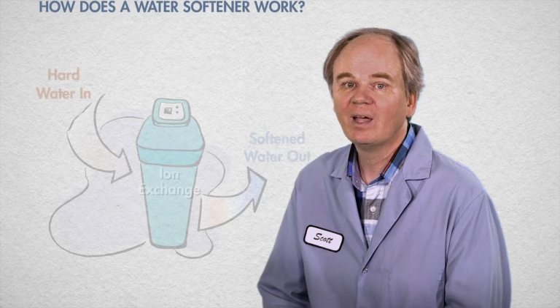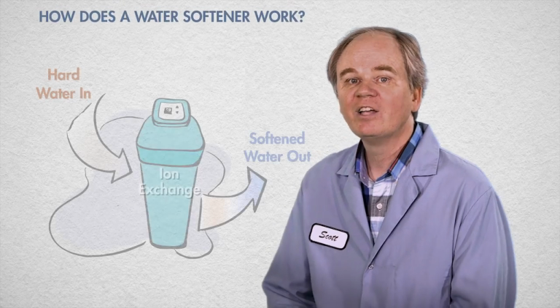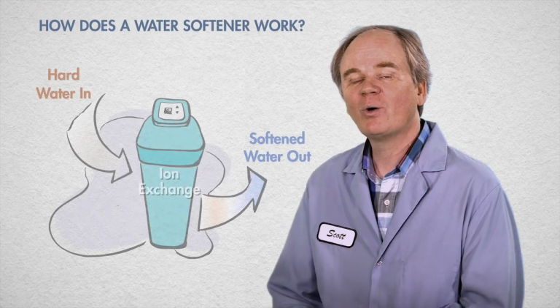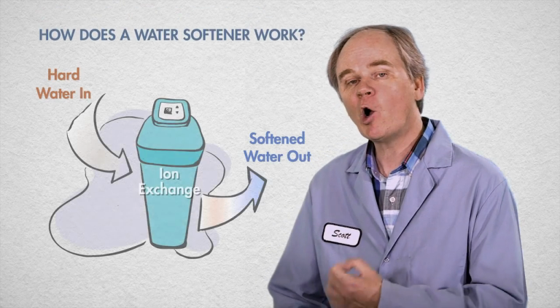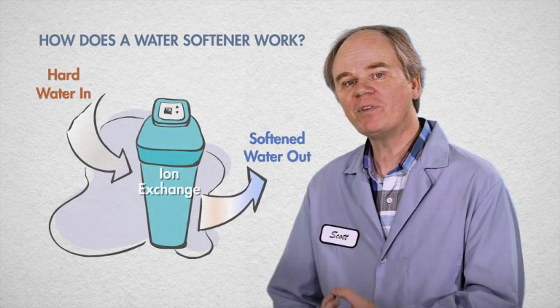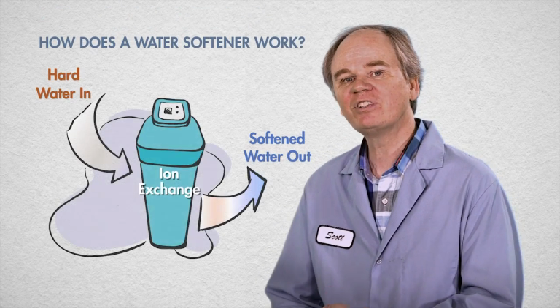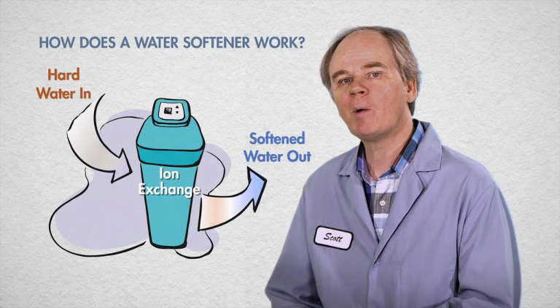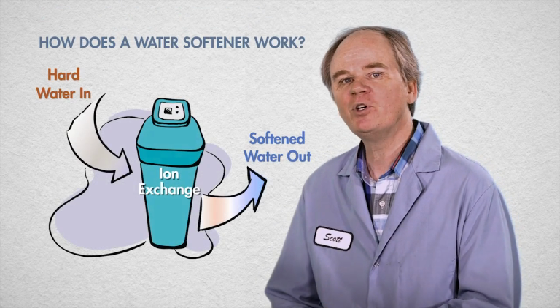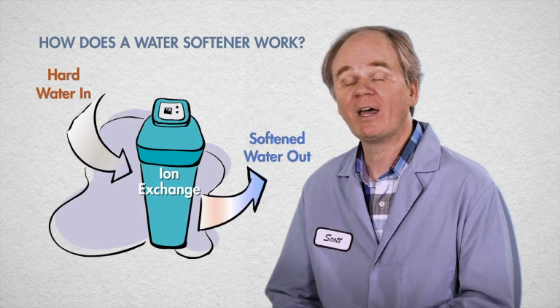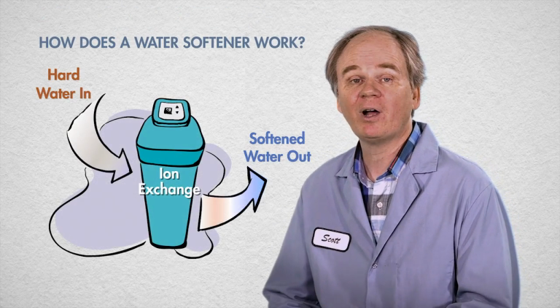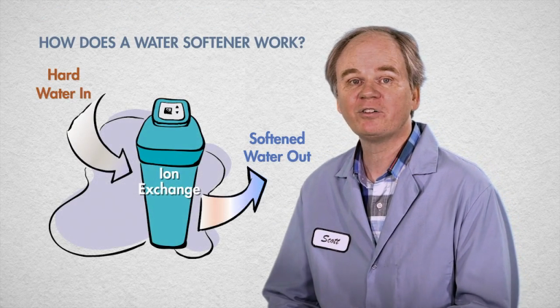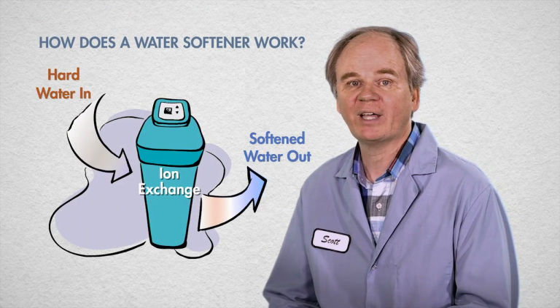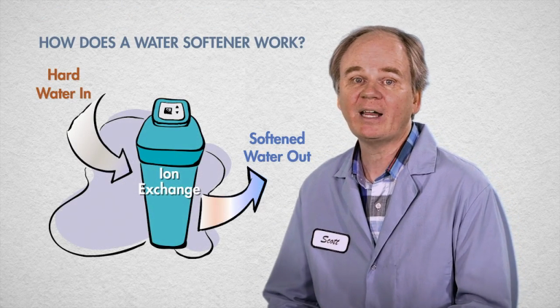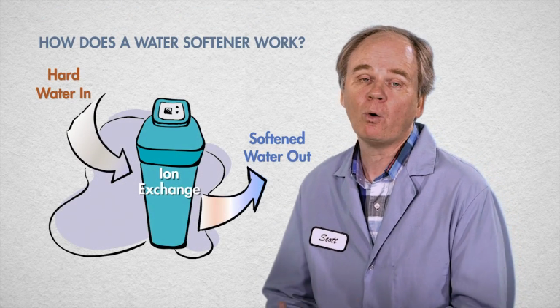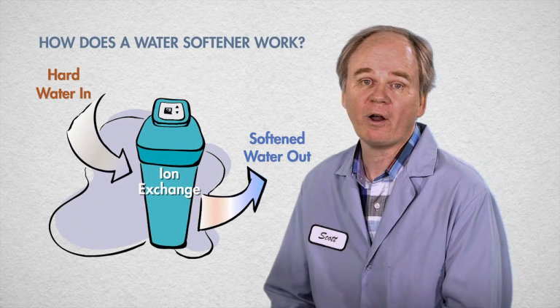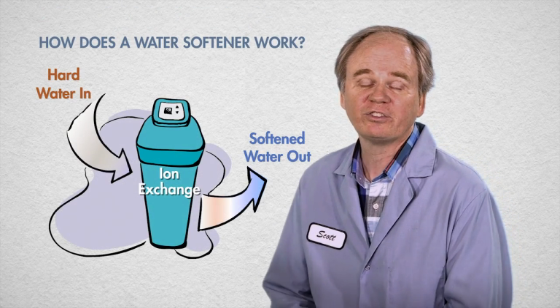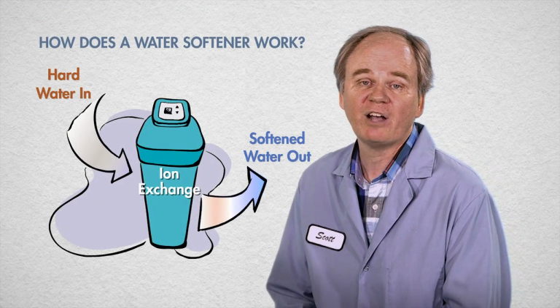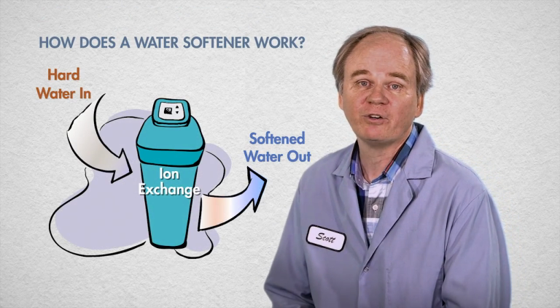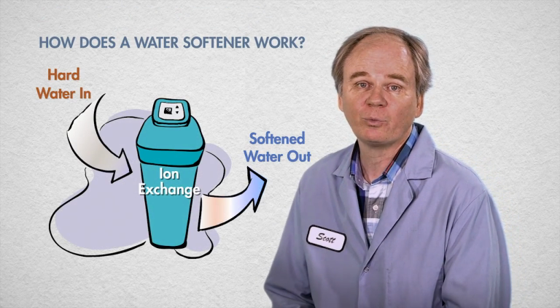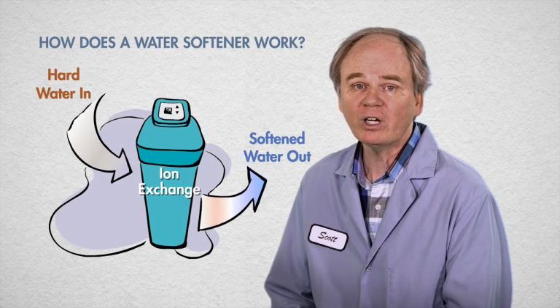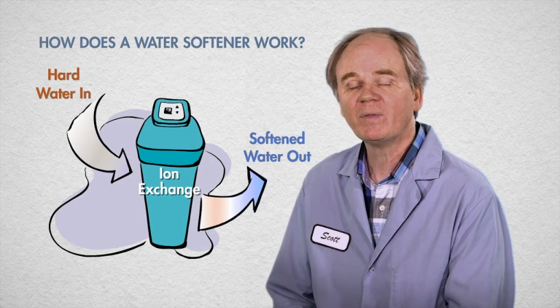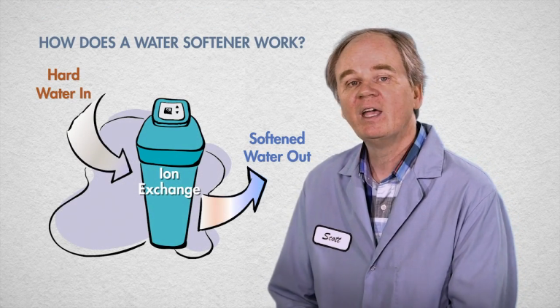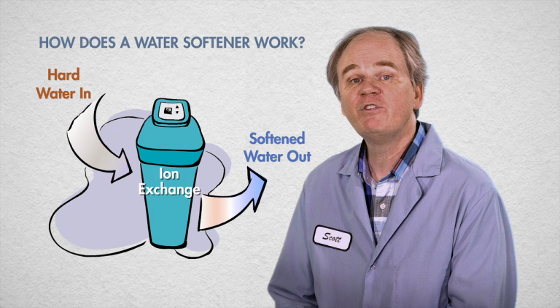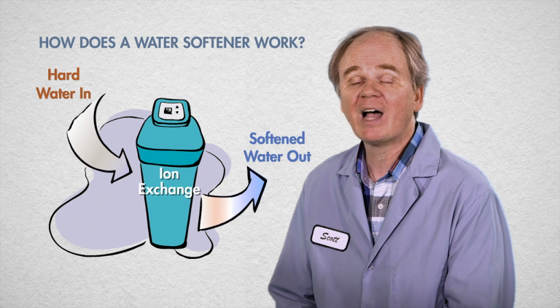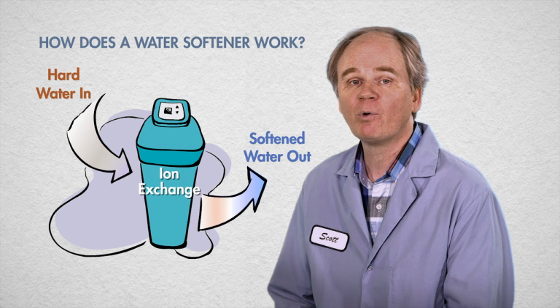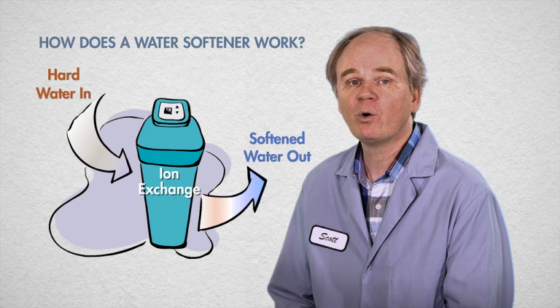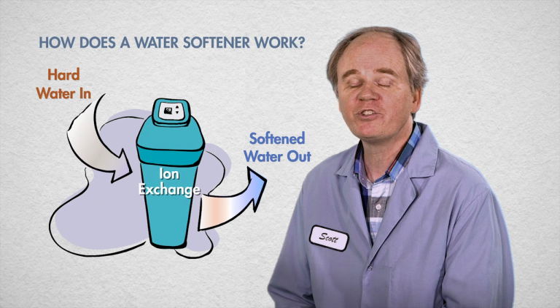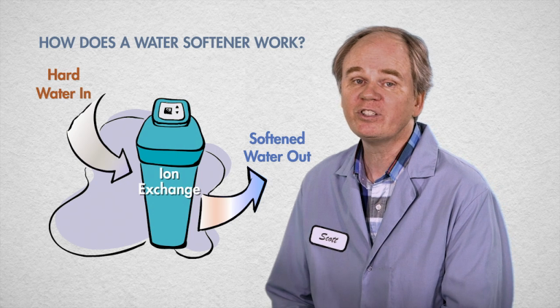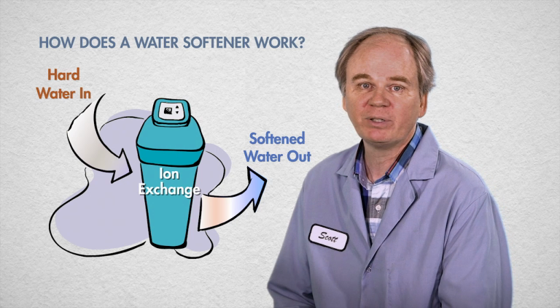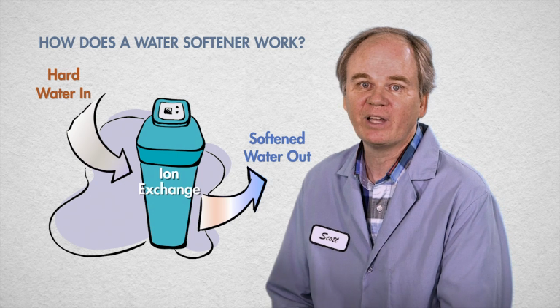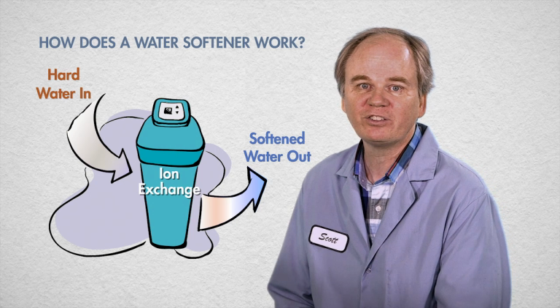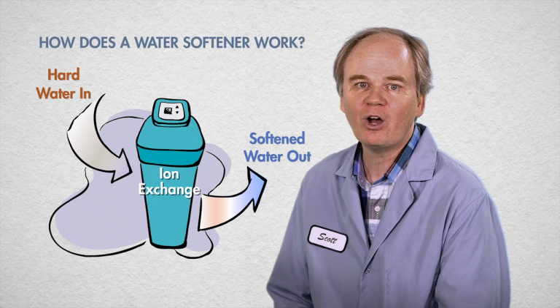So I hope this has helped you better understand how water softeners work. If you've got more questions, please let us know.